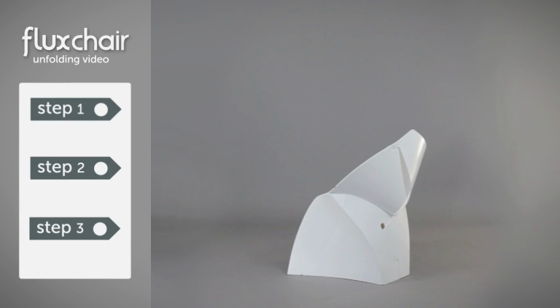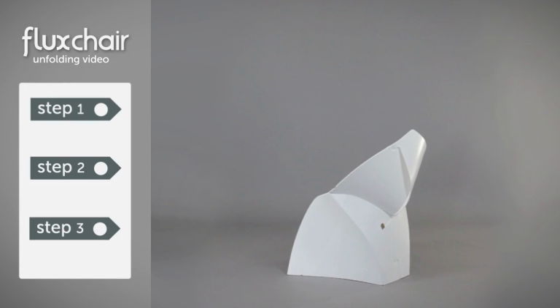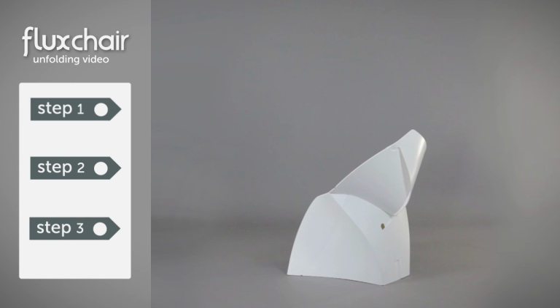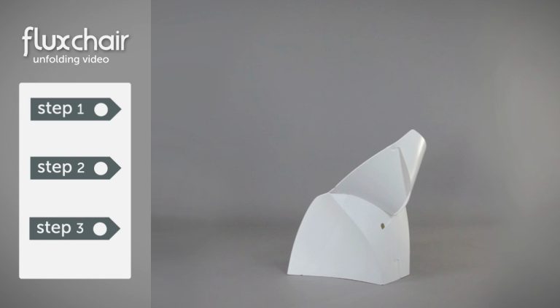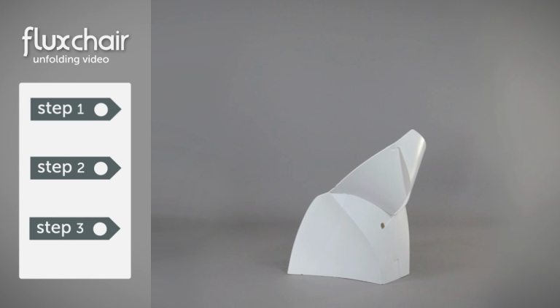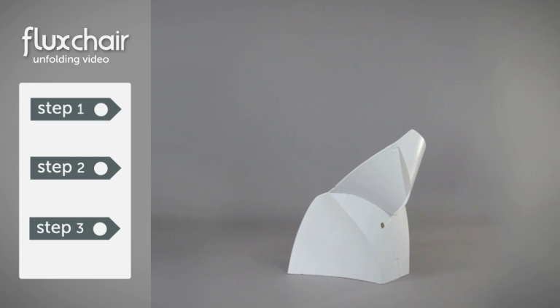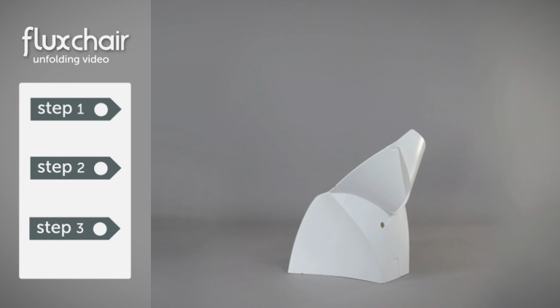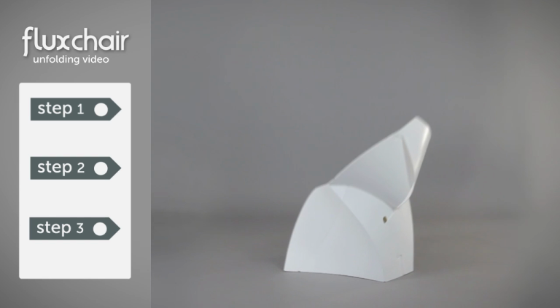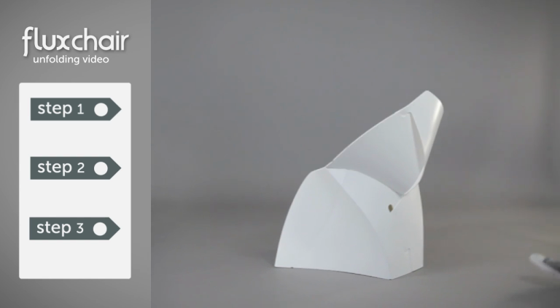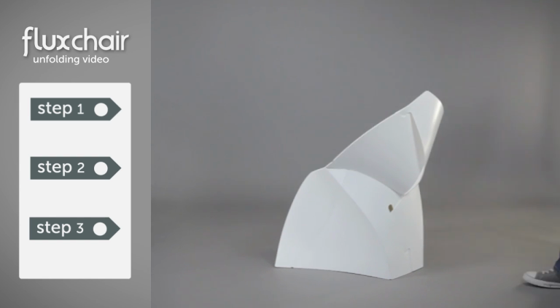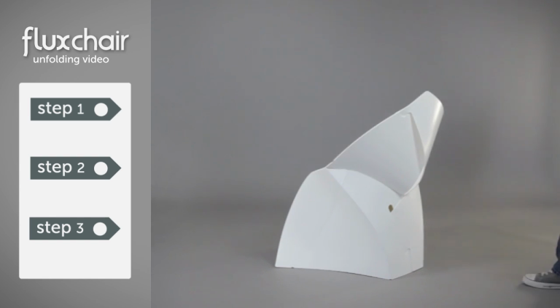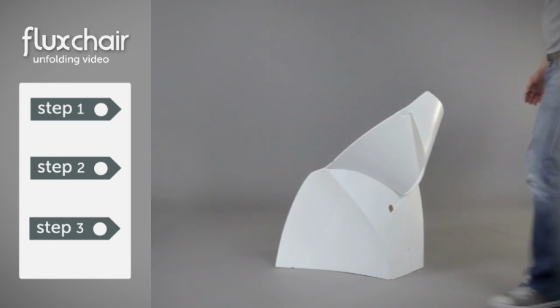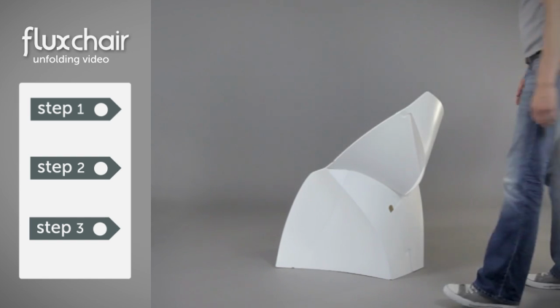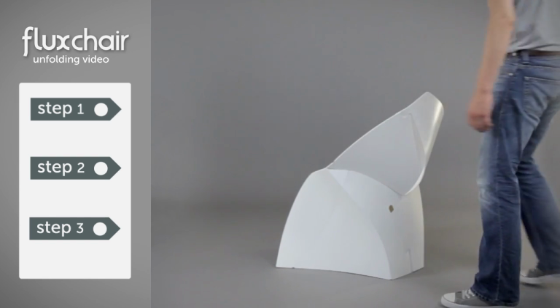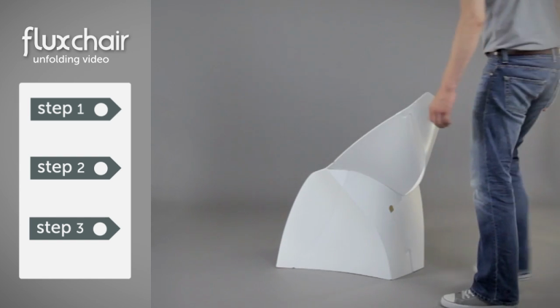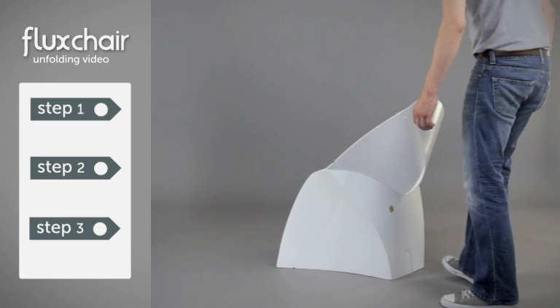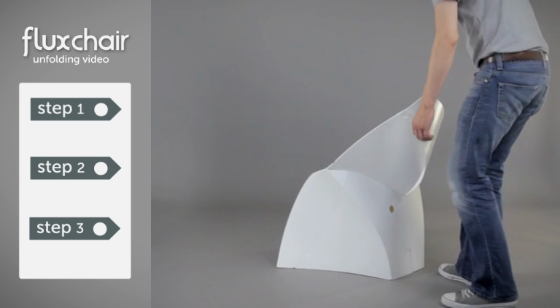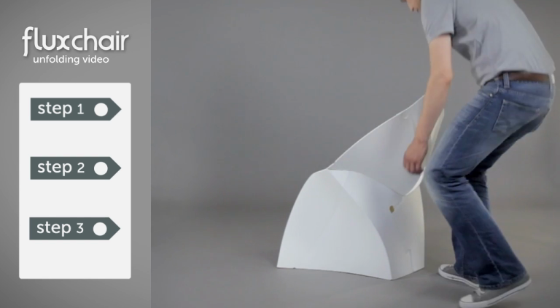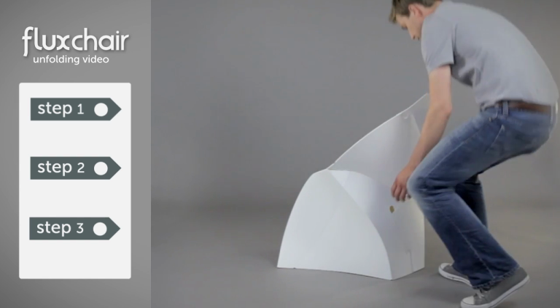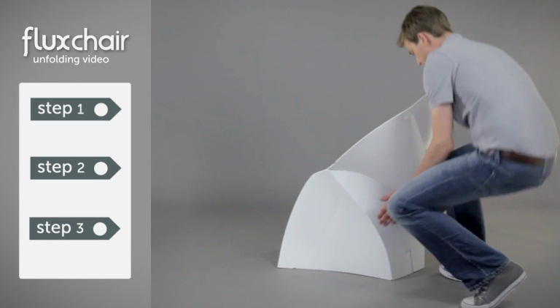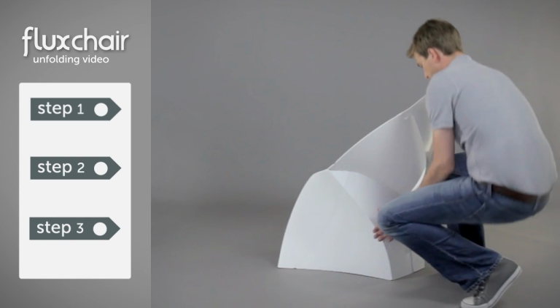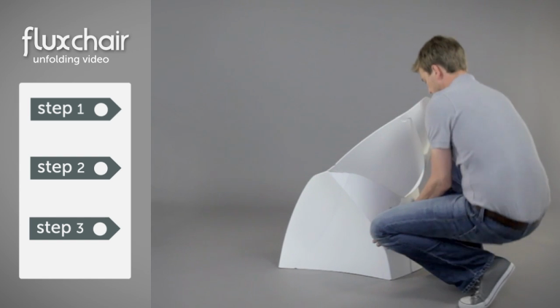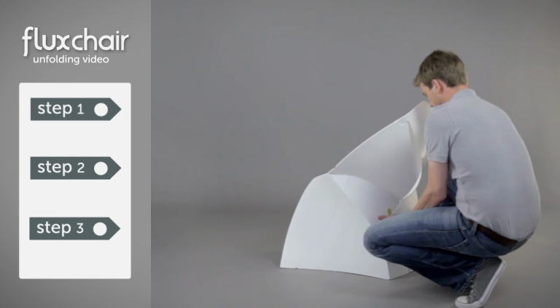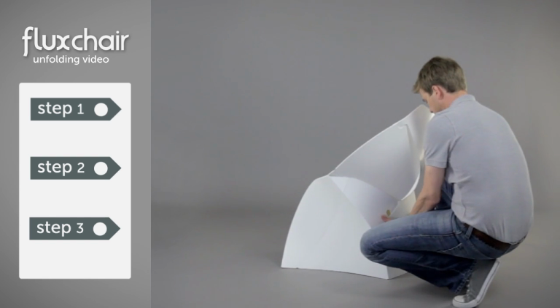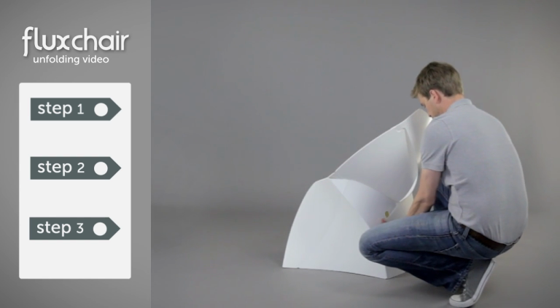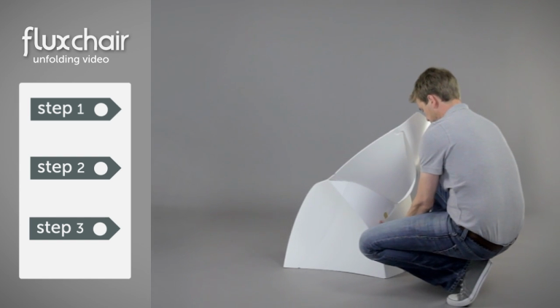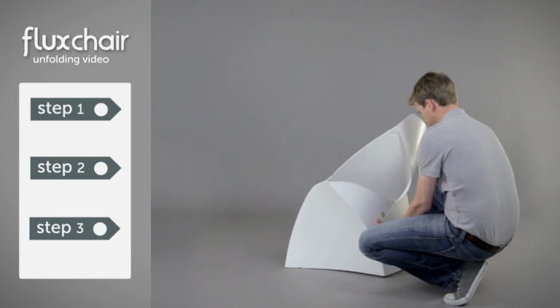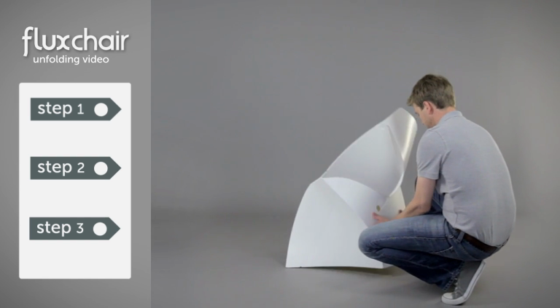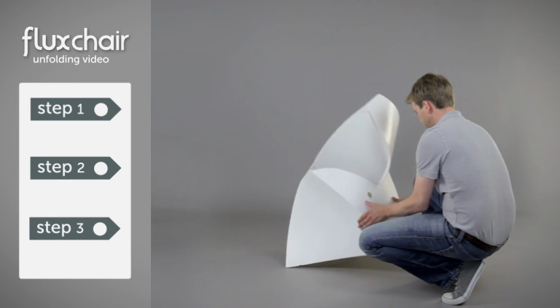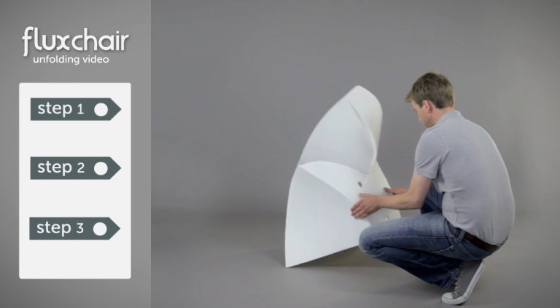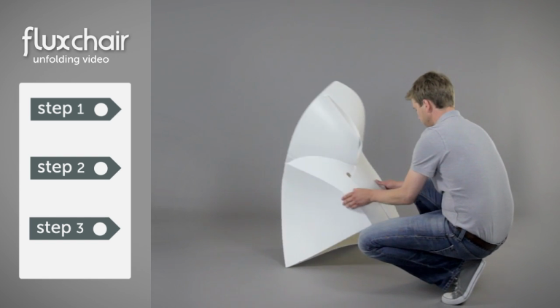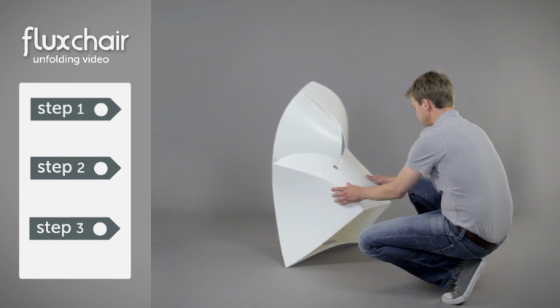Hello! In this video, Tom is going to show you how to turn your flux chair back into an envelope.